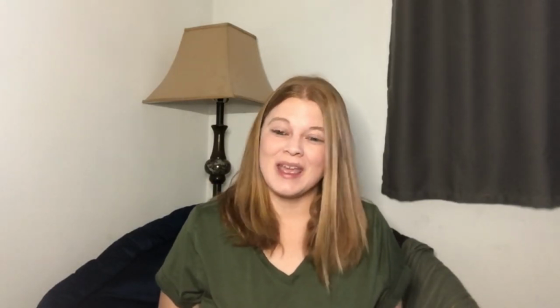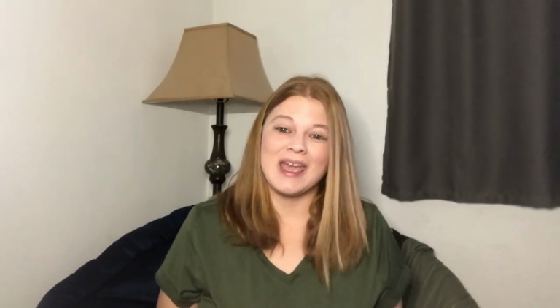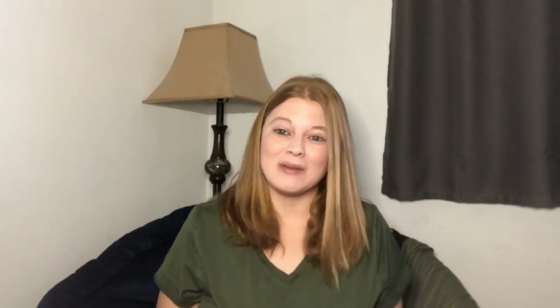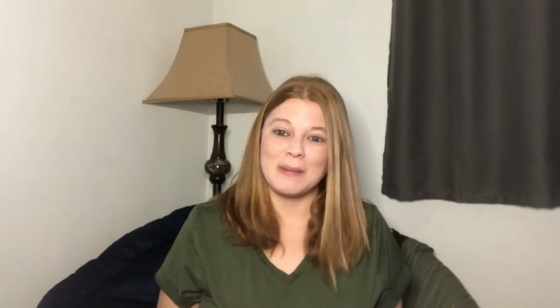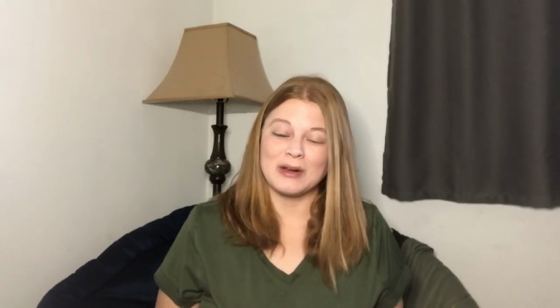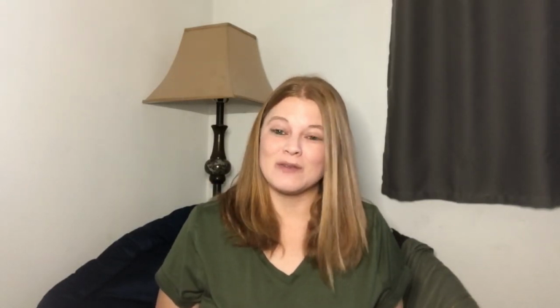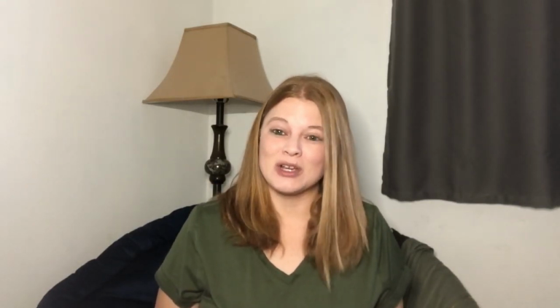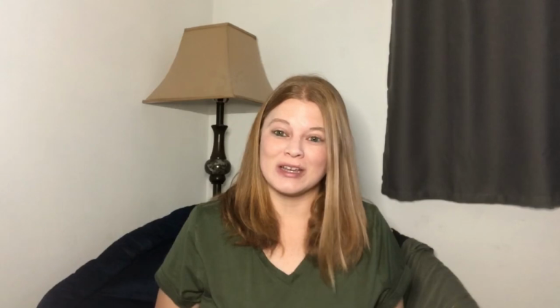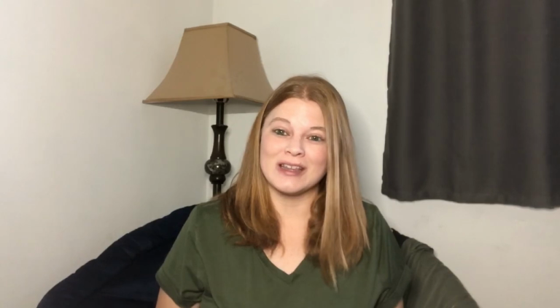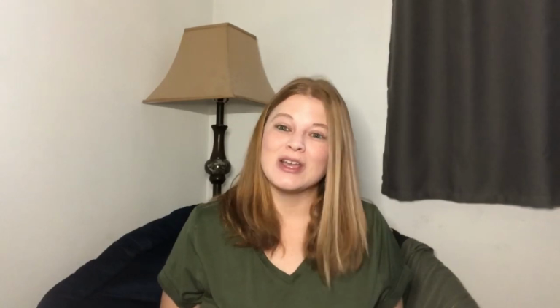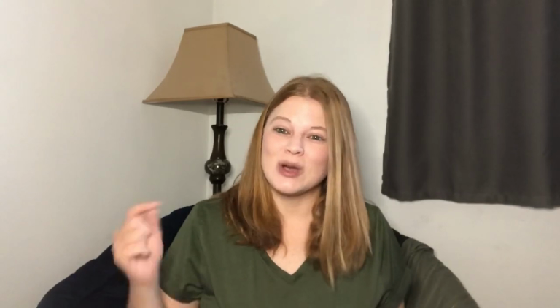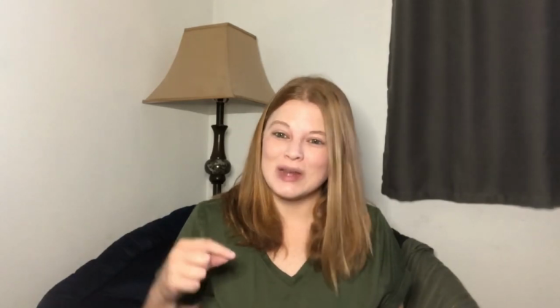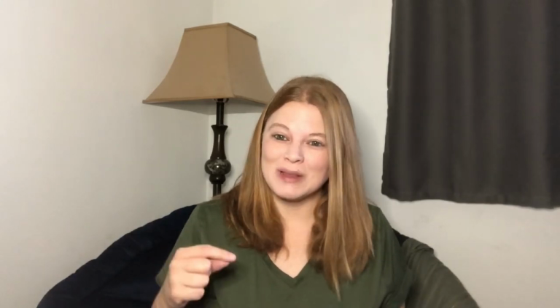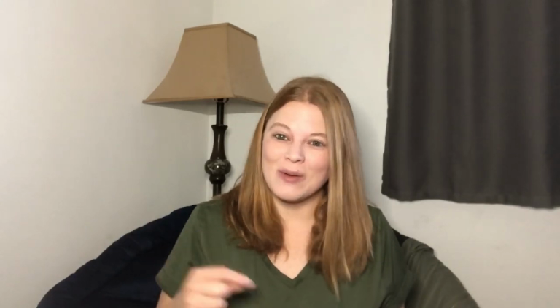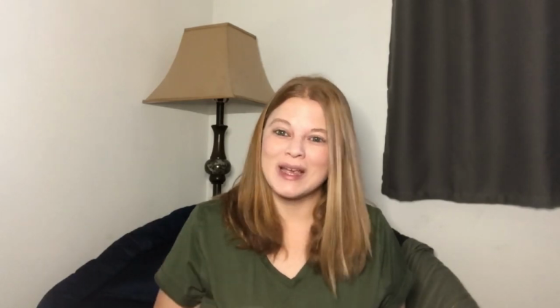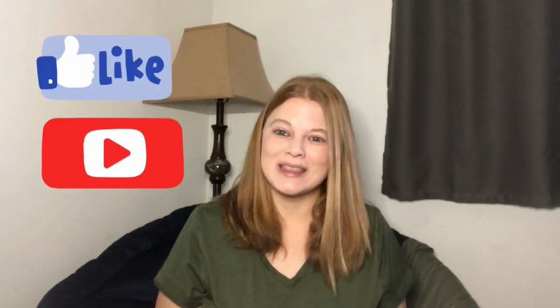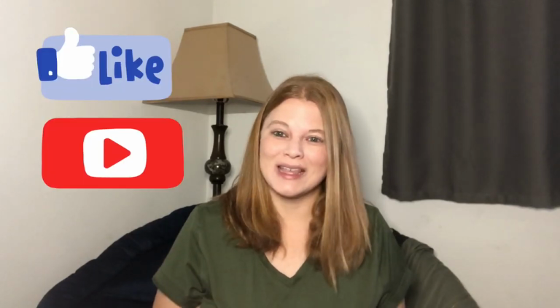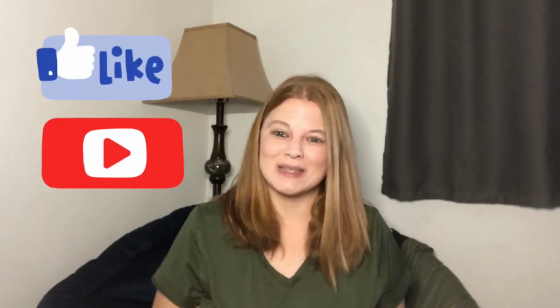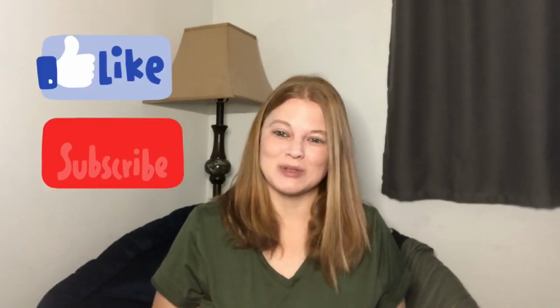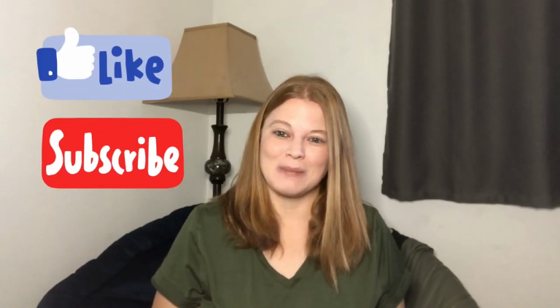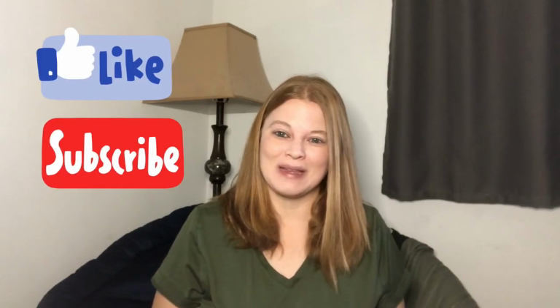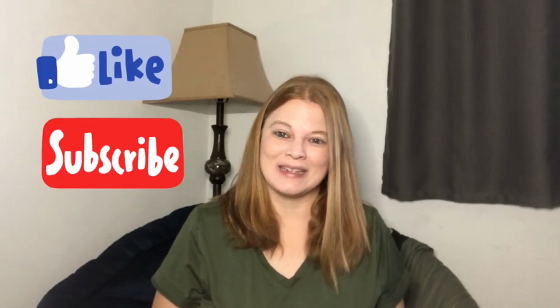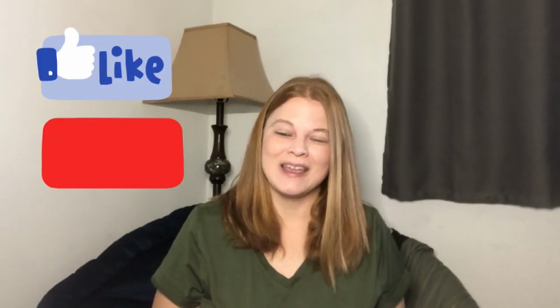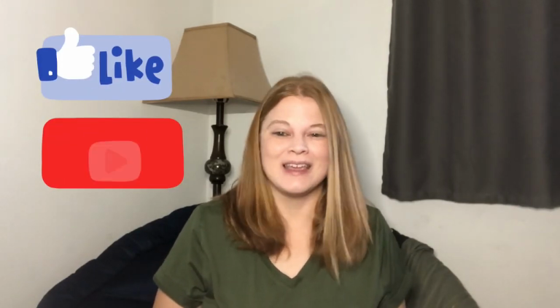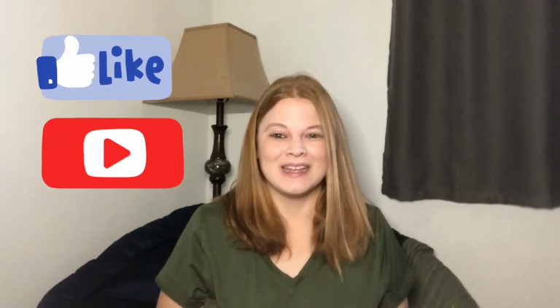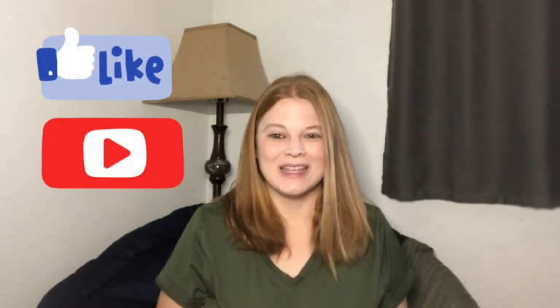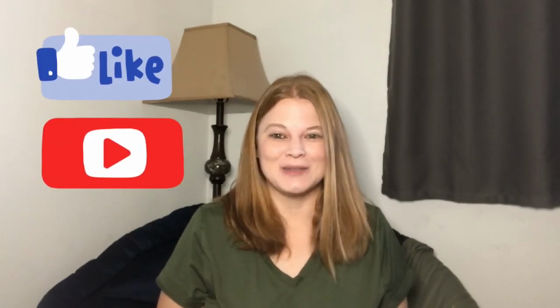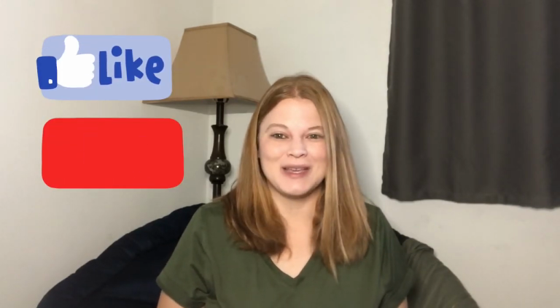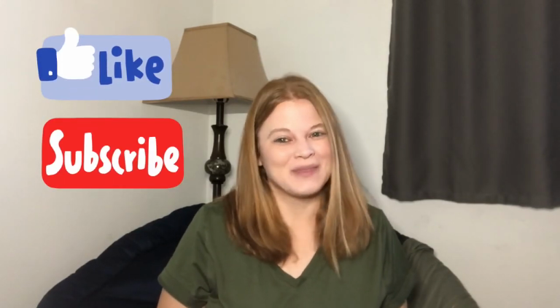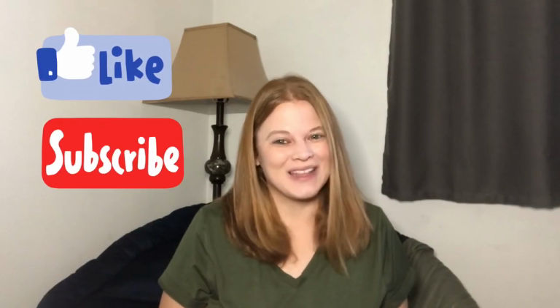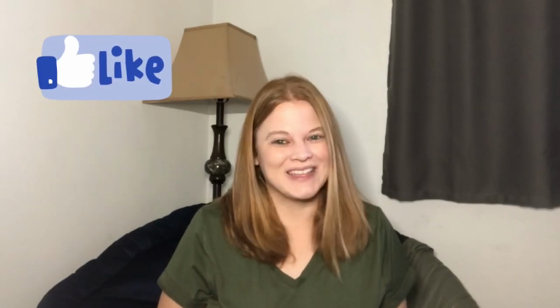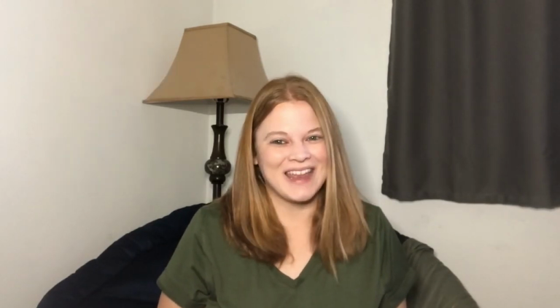And remember, if you could go down below, hit that like and subscribe button. Until next week, I'll see you then.